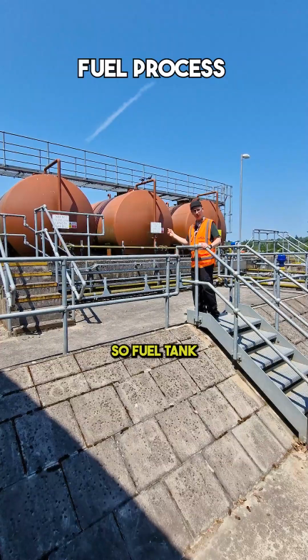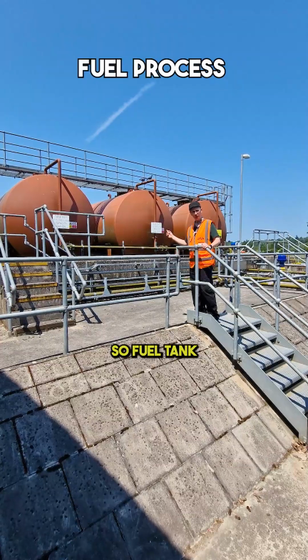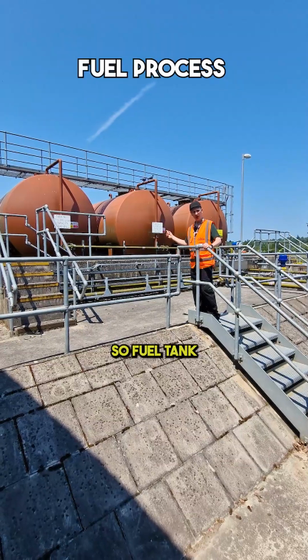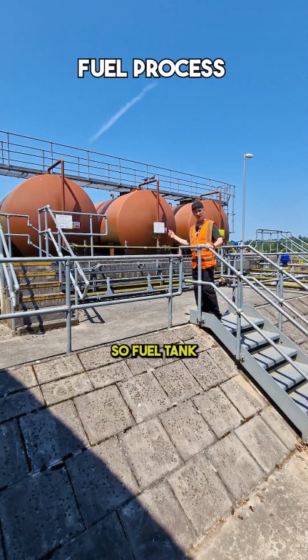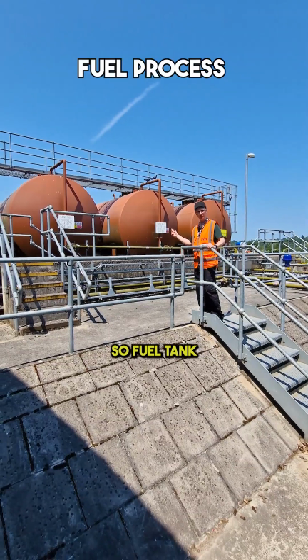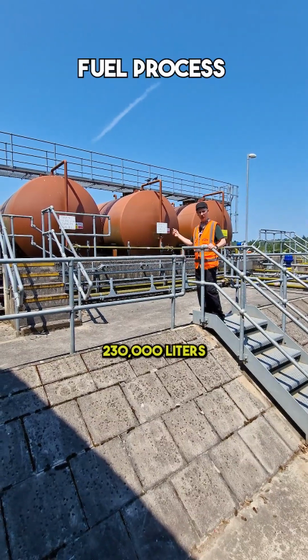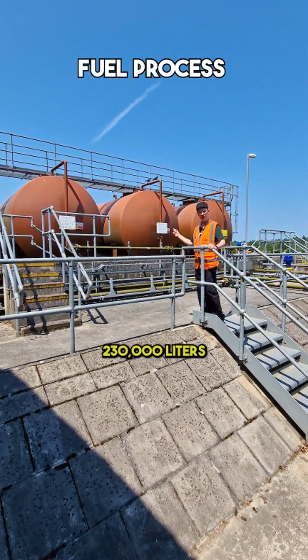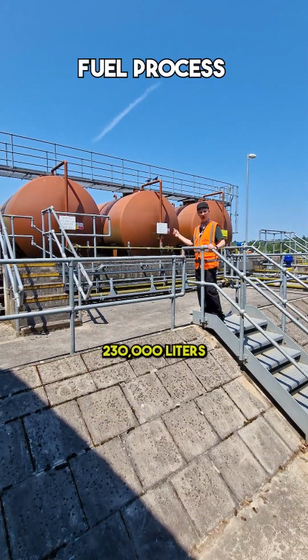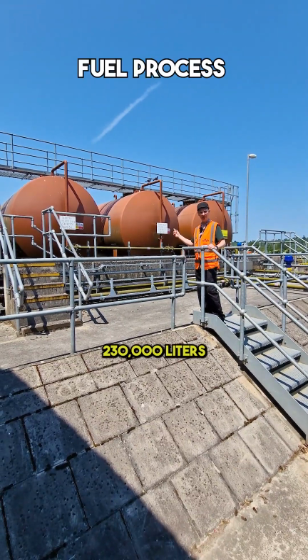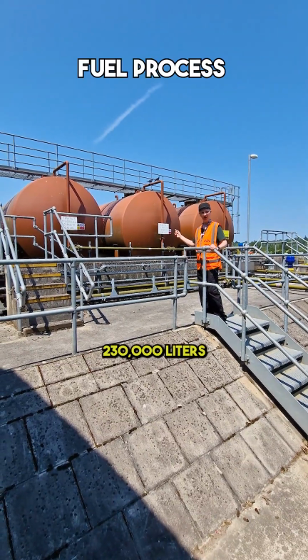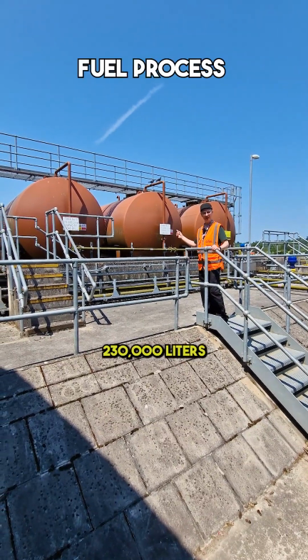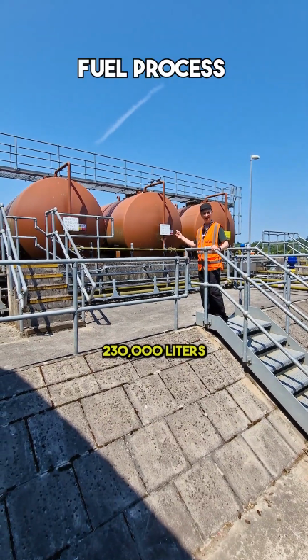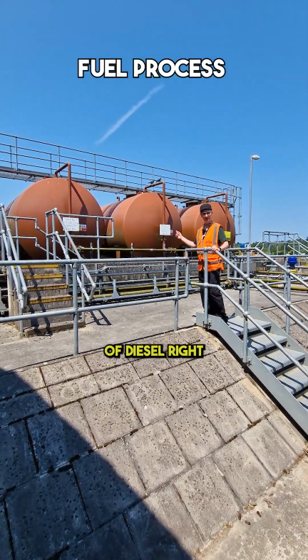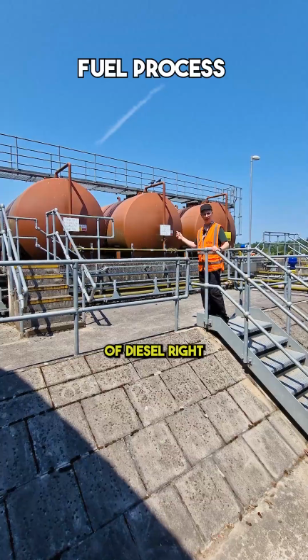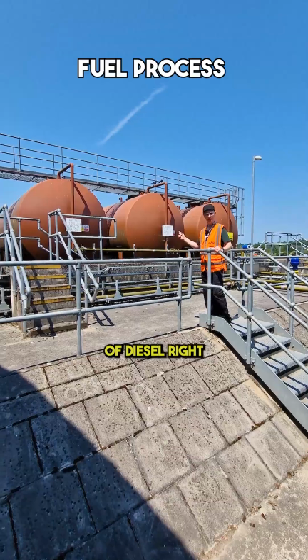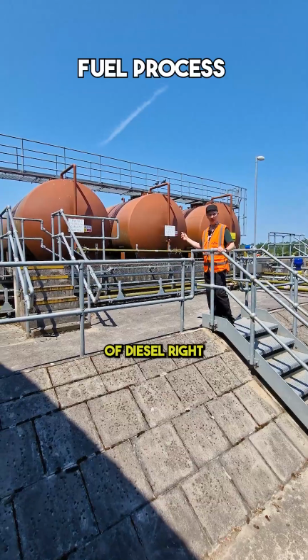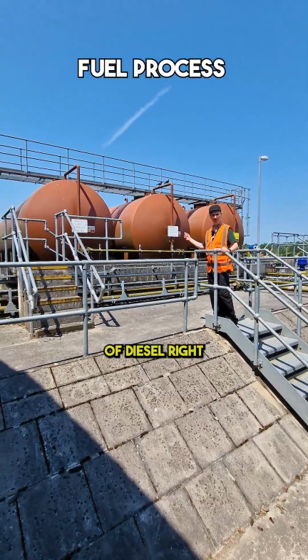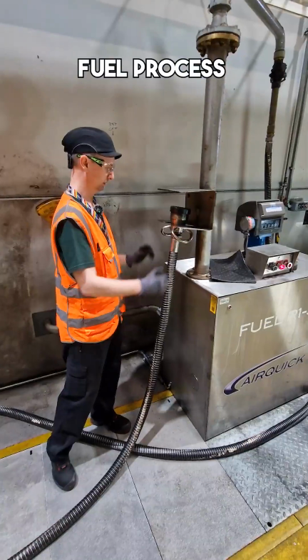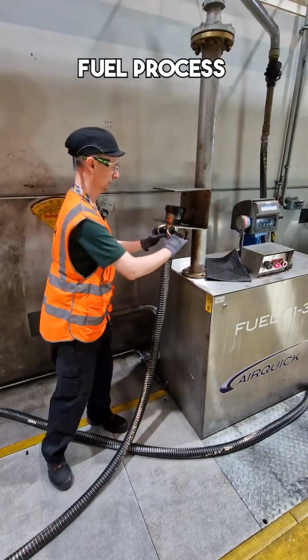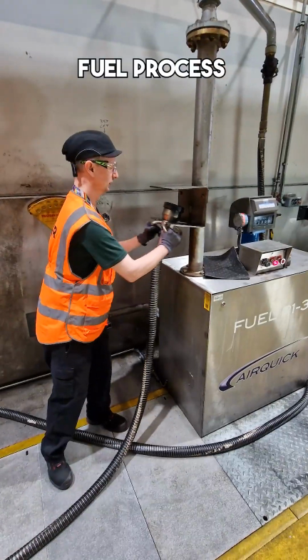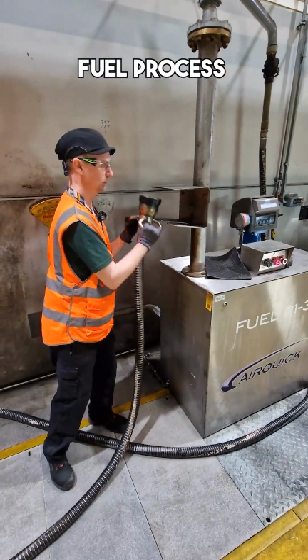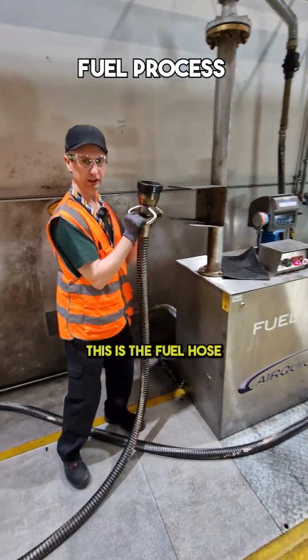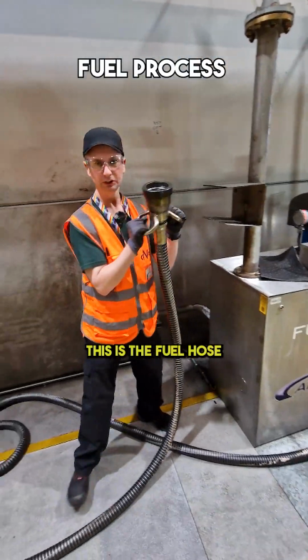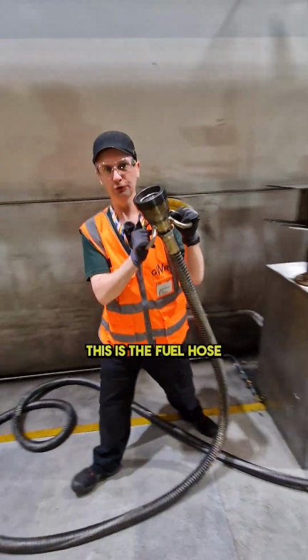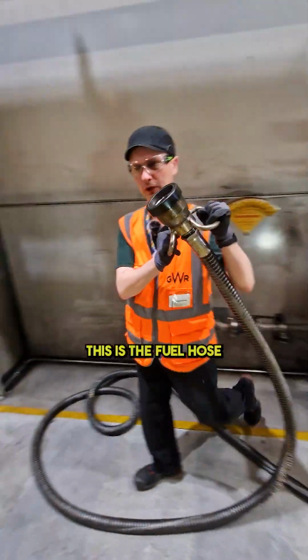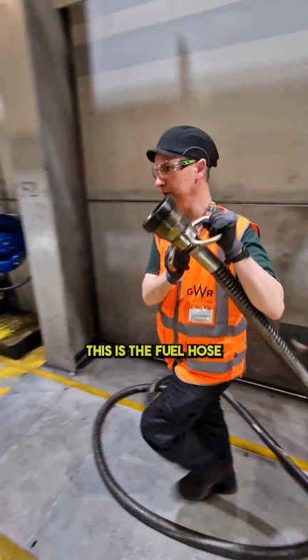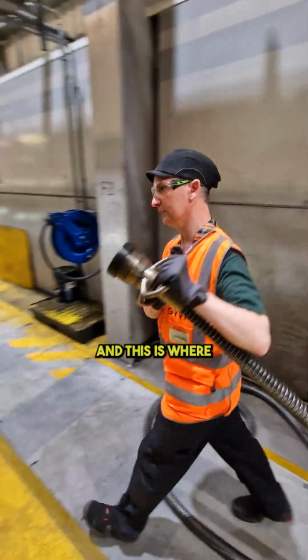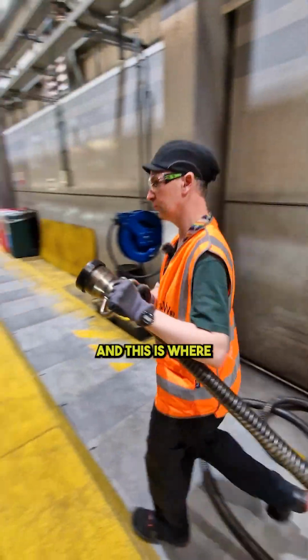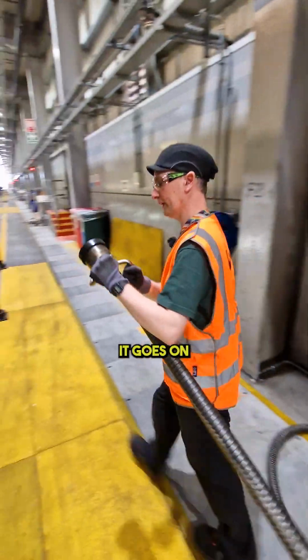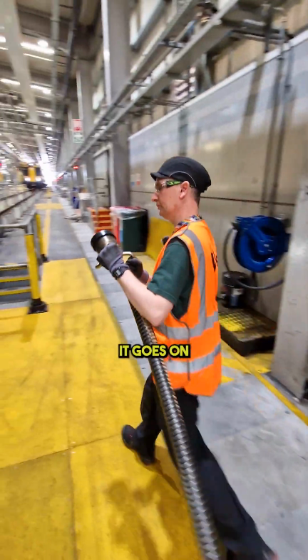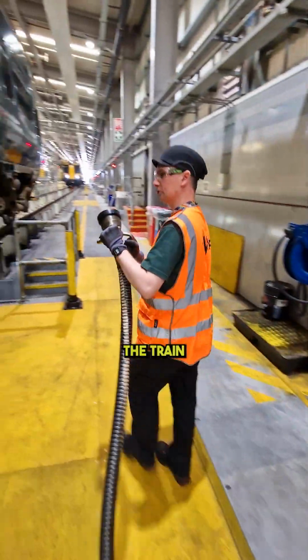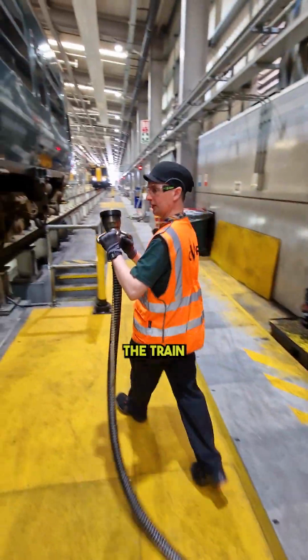So fuel tanked — 230,000 litres of diesel. This is the fuel hose and this is where it goes on the train.